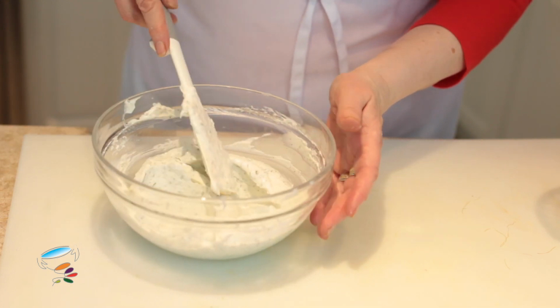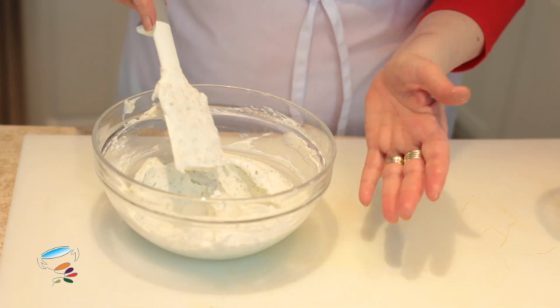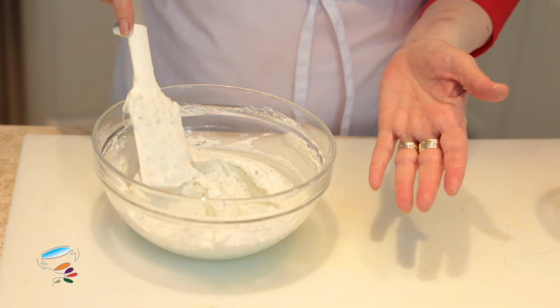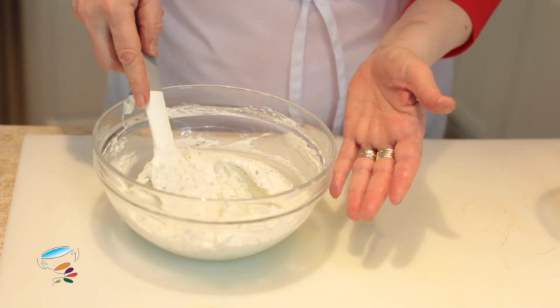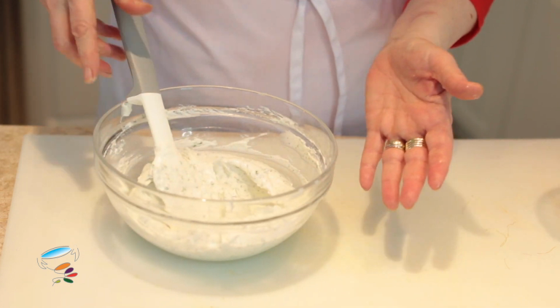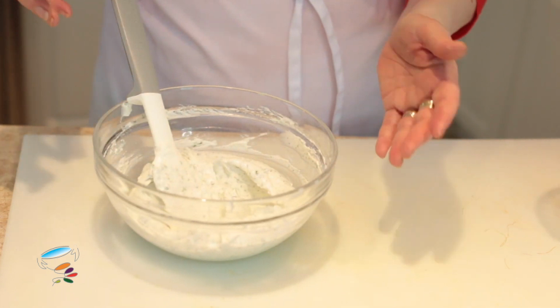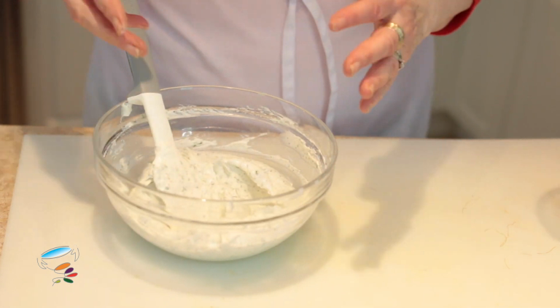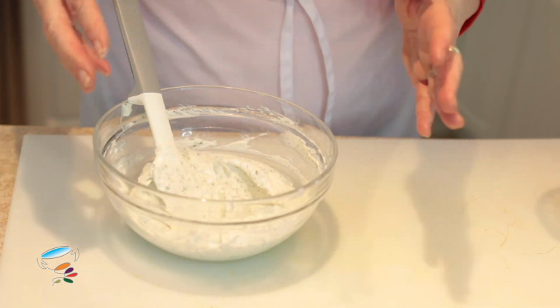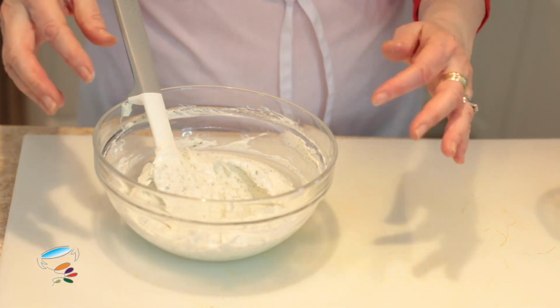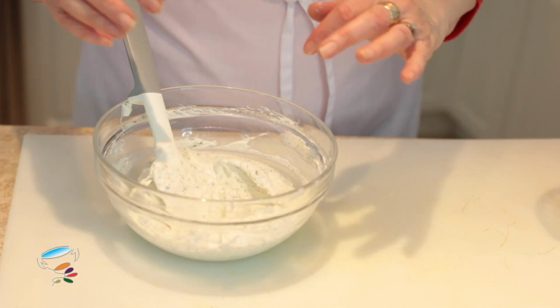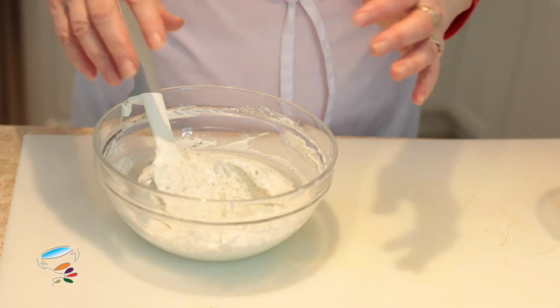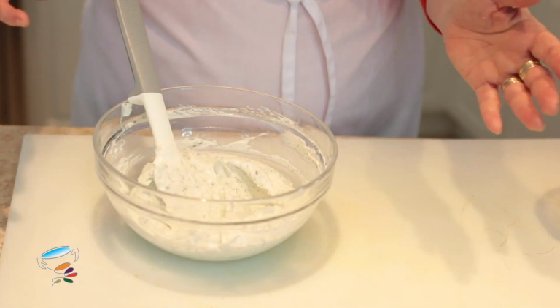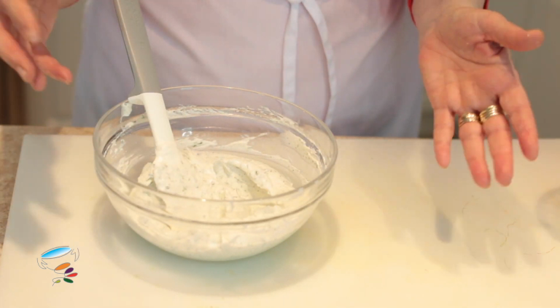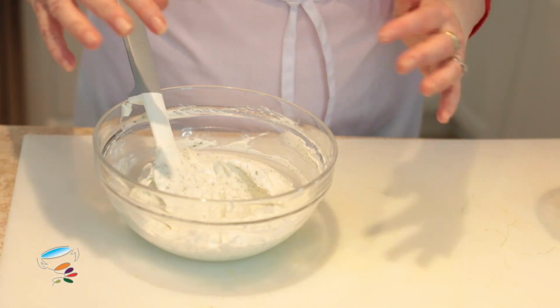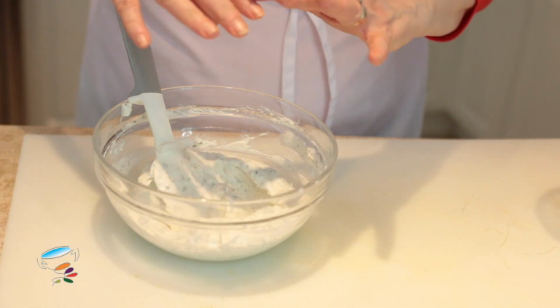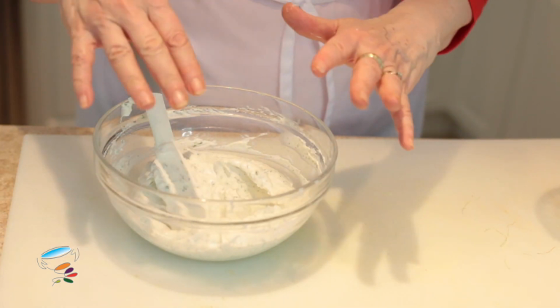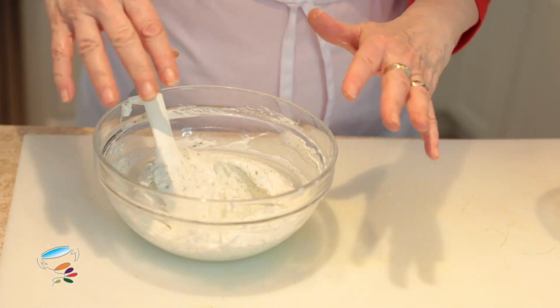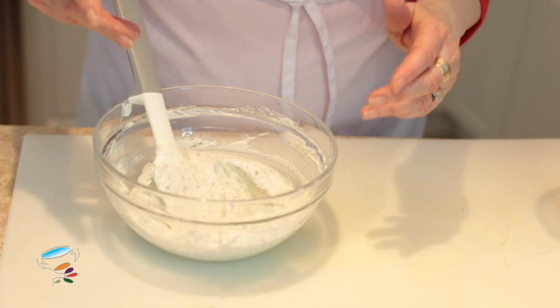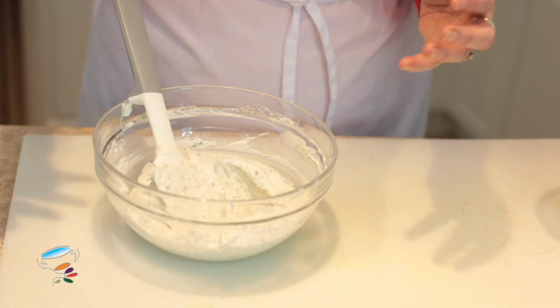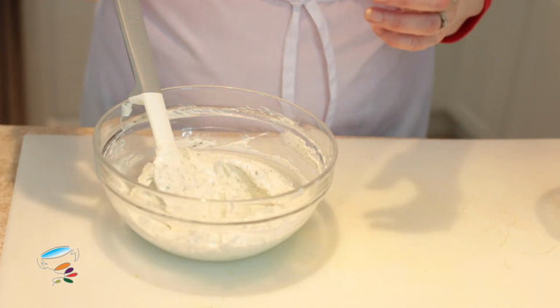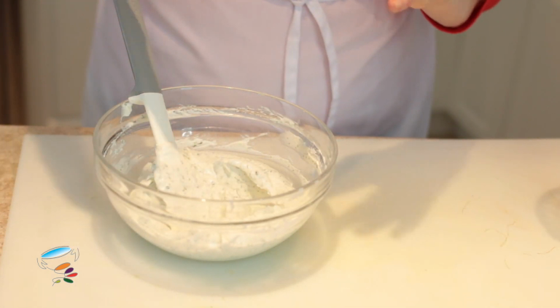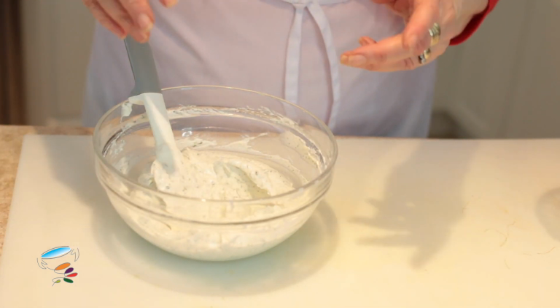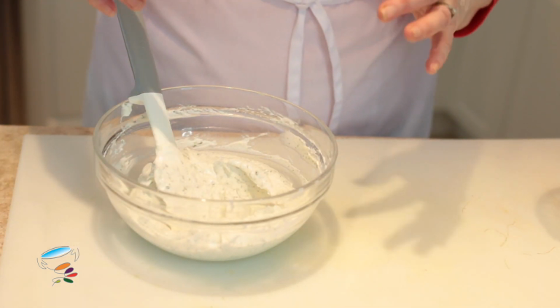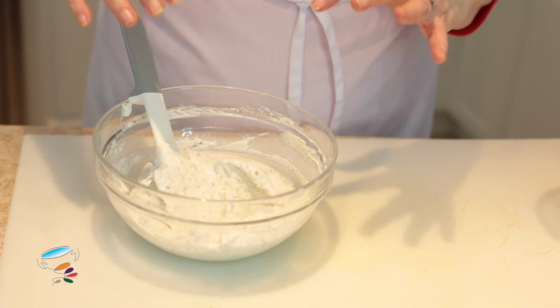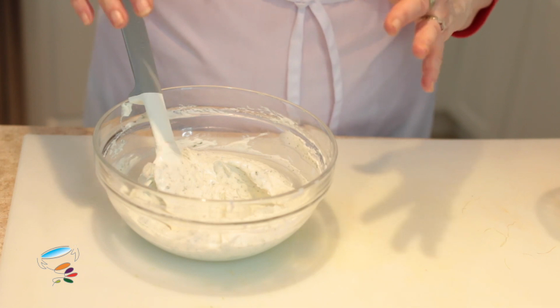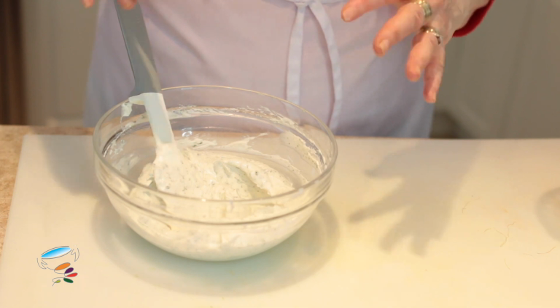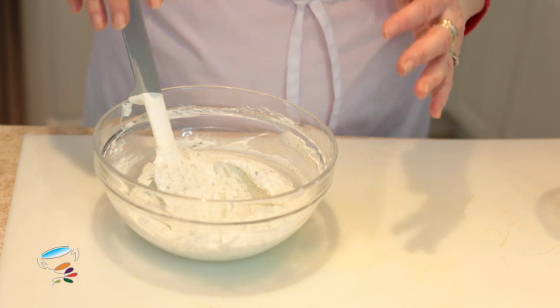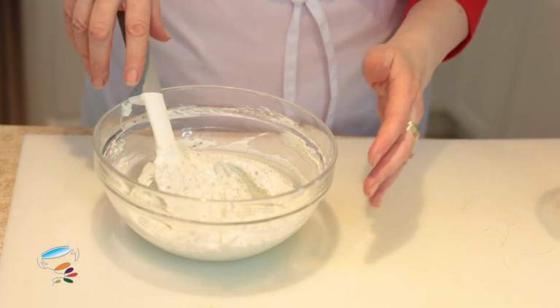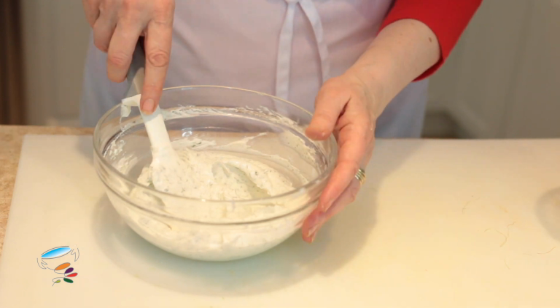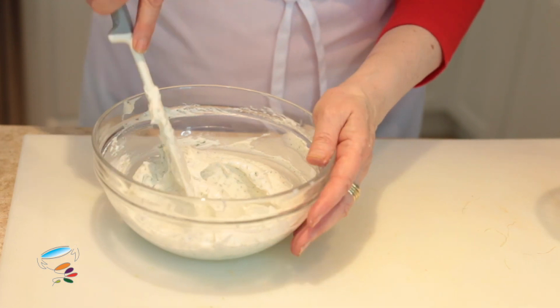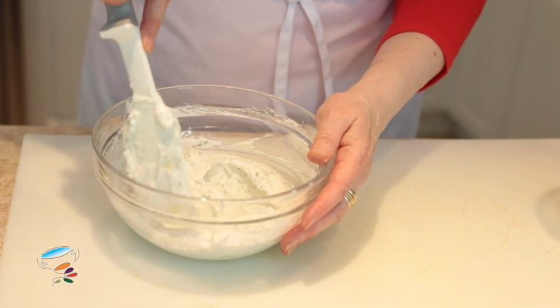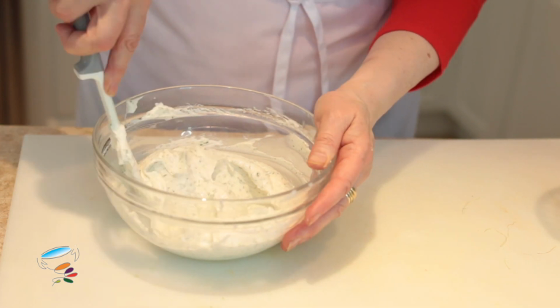Now if you want to make this a little bit runnier, you can put a little bit of water in there or a little bit of skim milk.